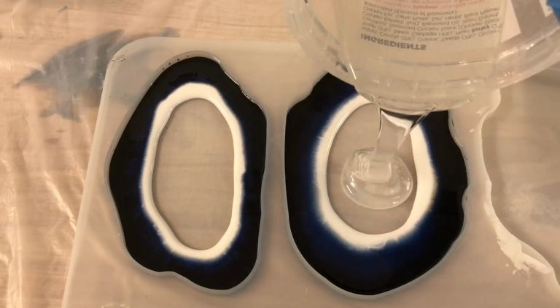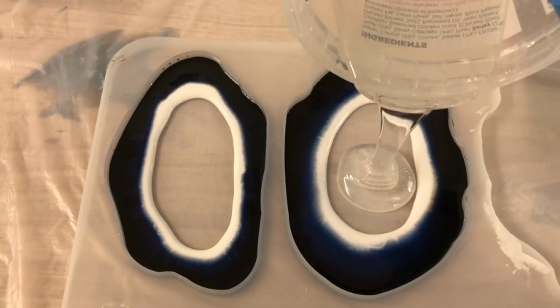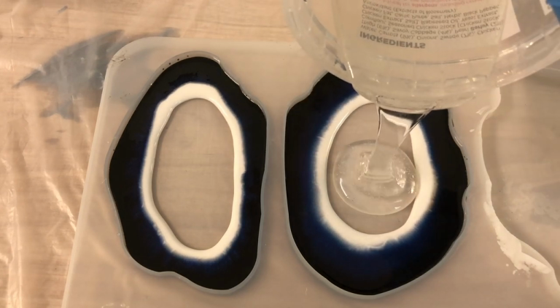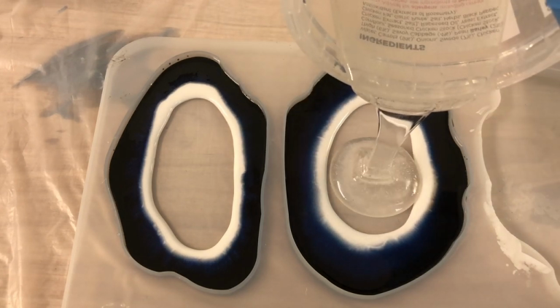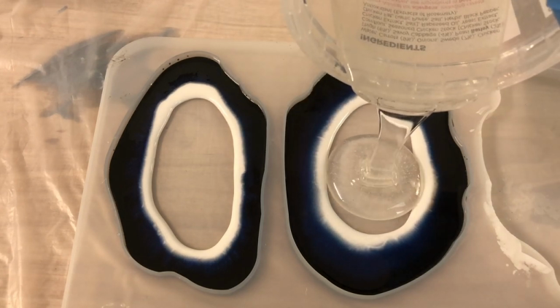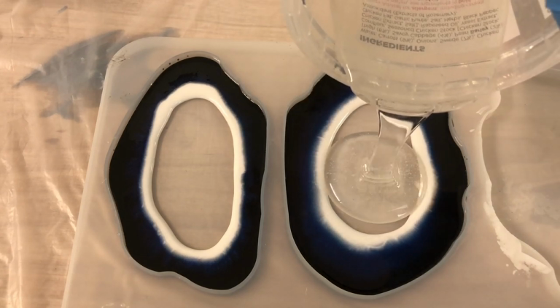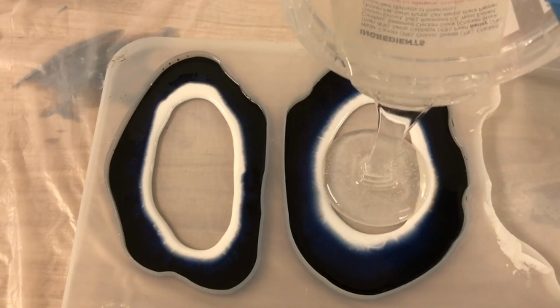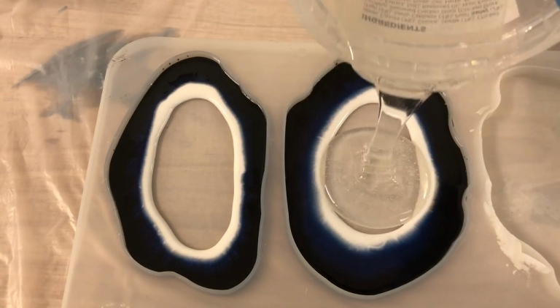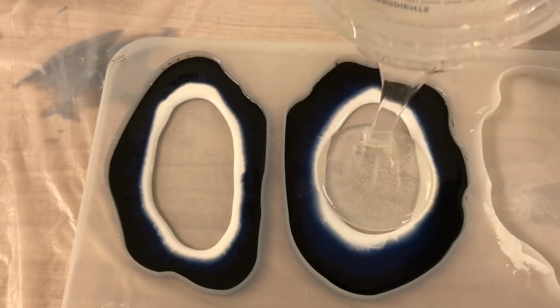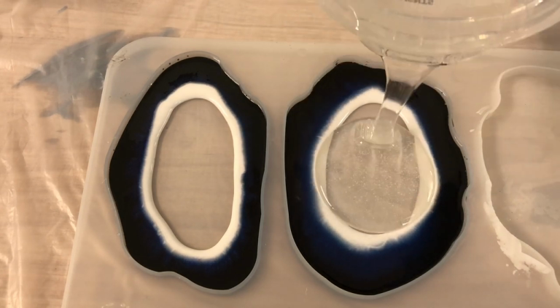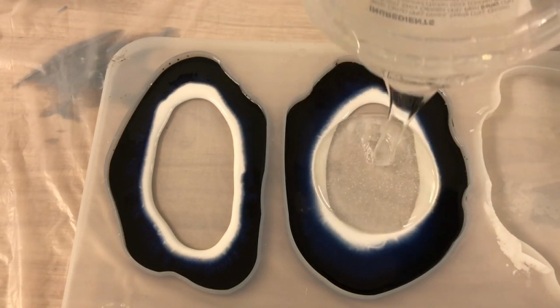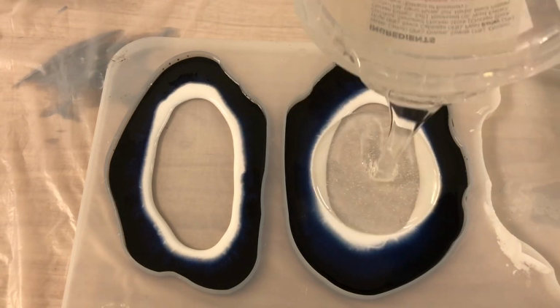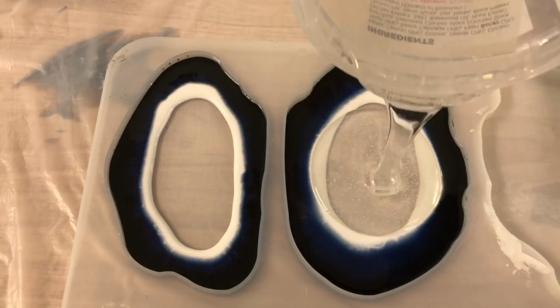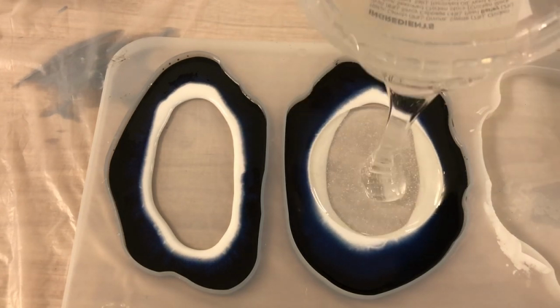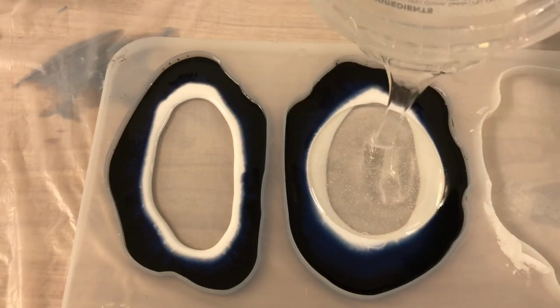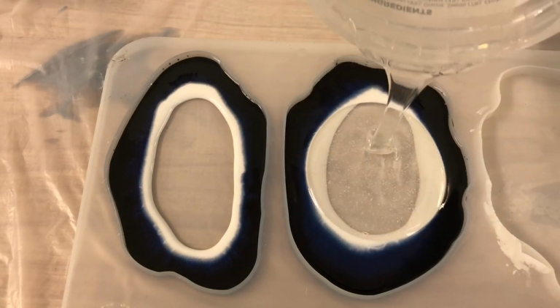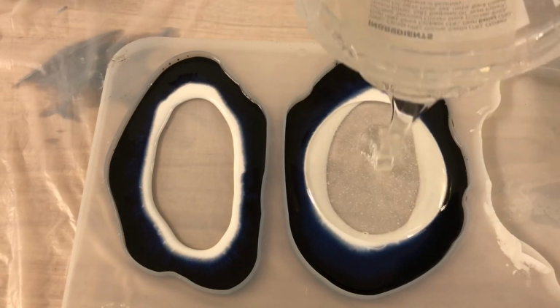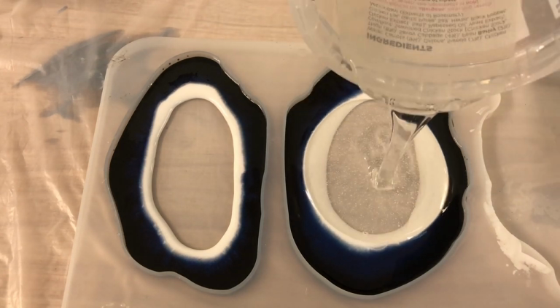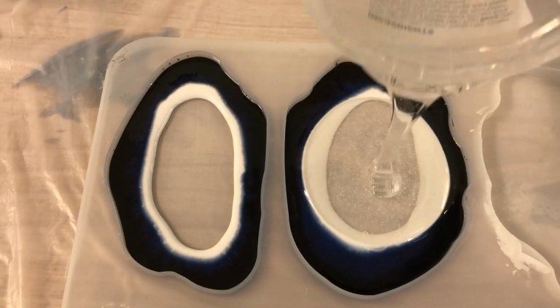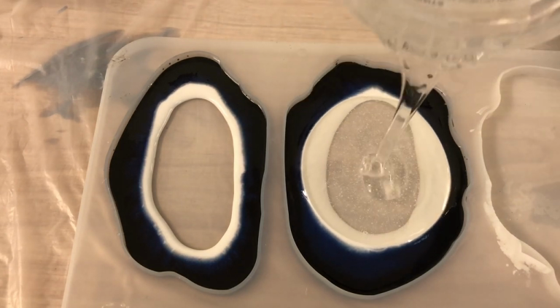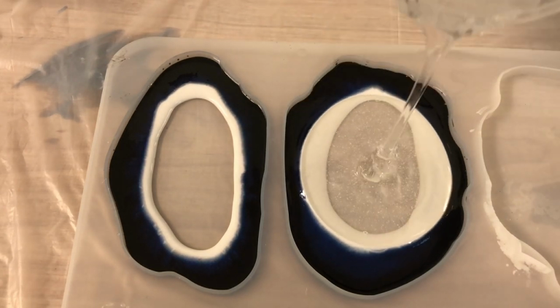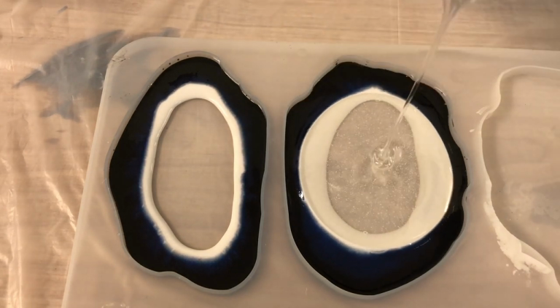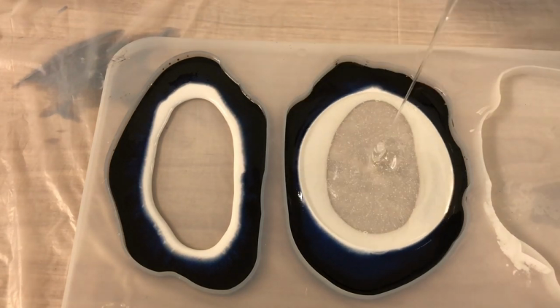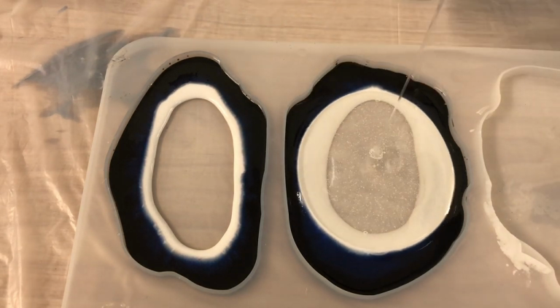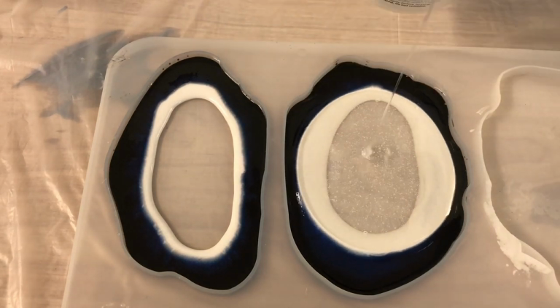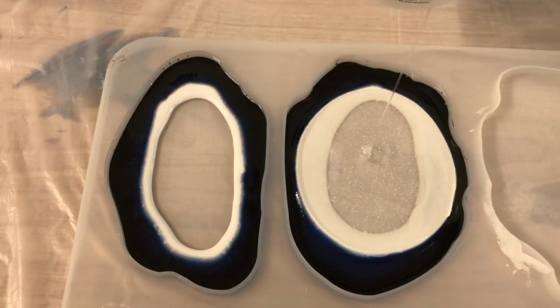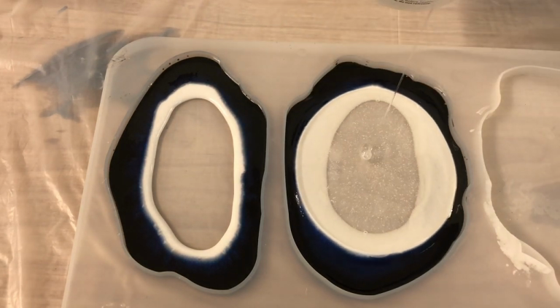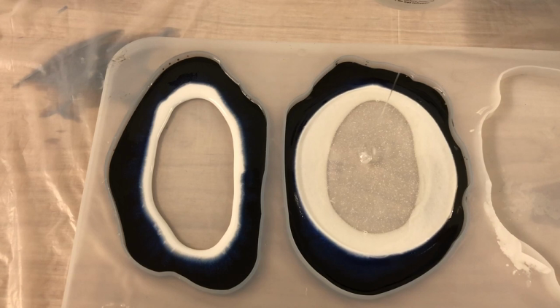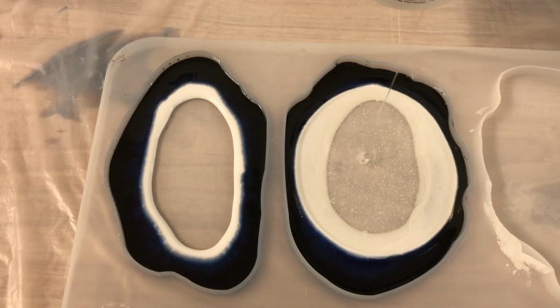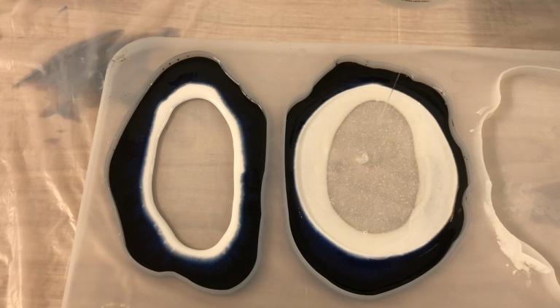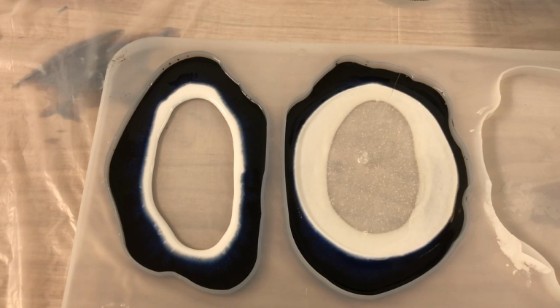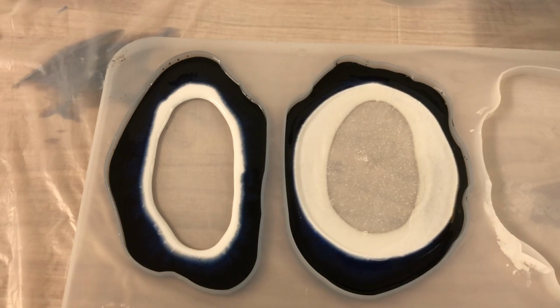That's all colors poured. Now I'm adding on top transparent.